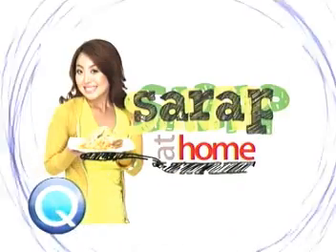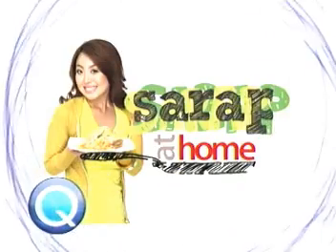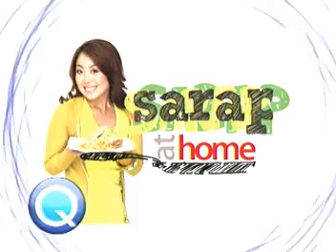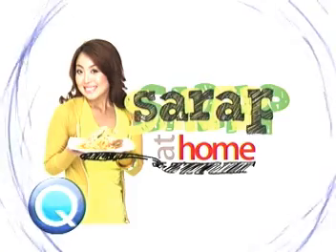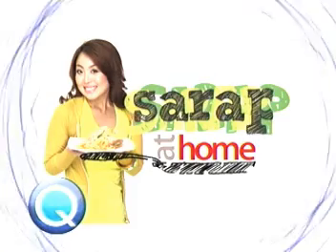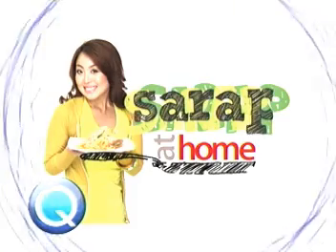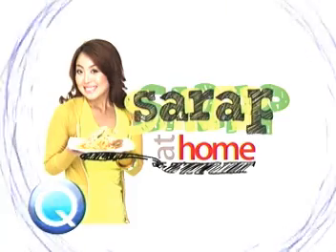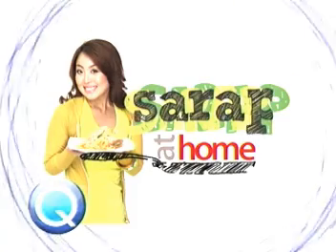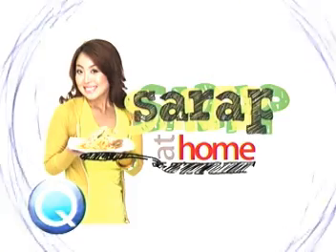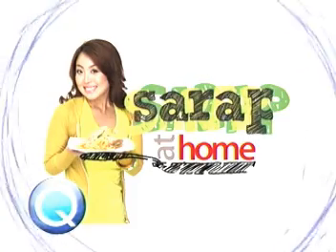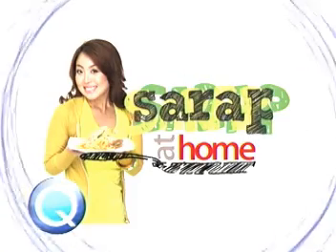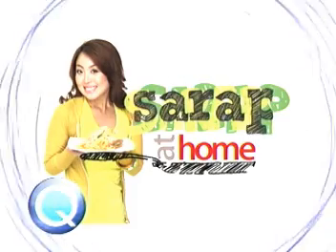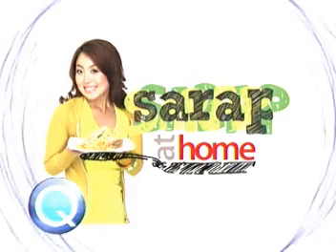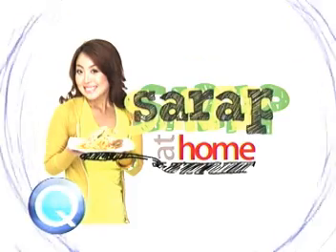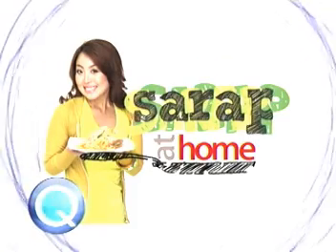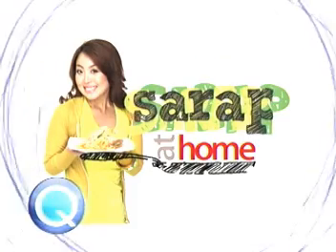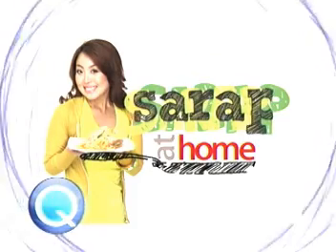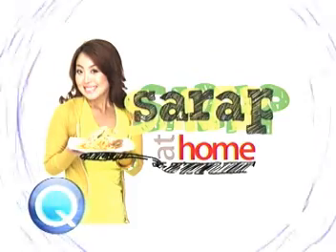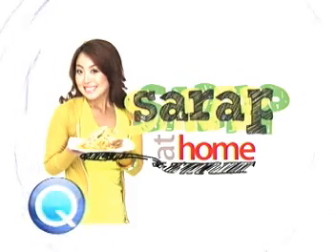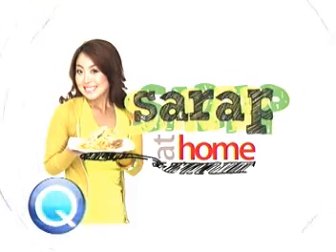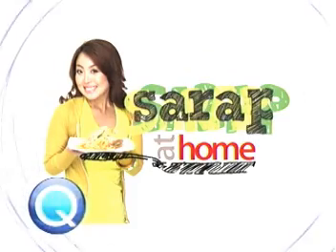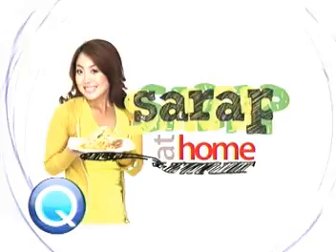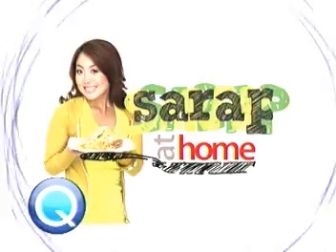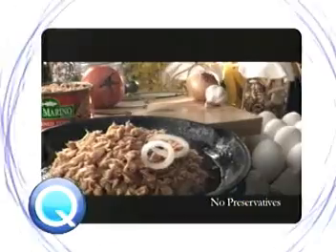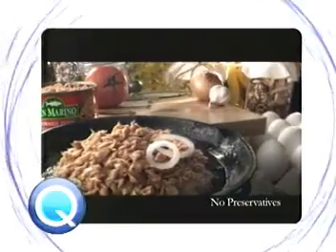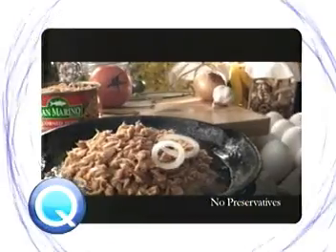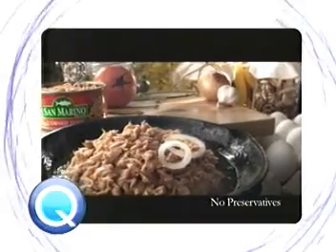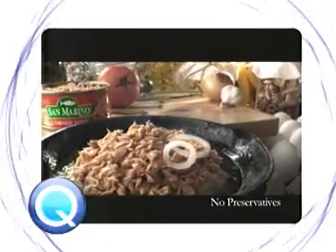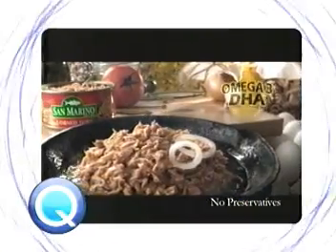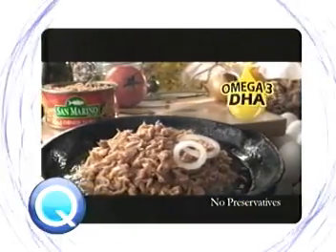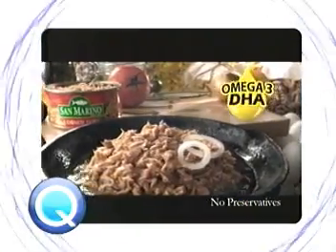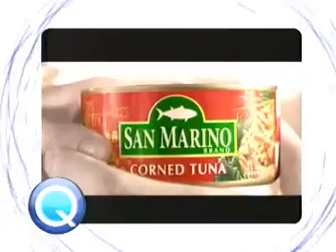Get ready for a delicious treat on Sarap at Home, presented by San Marino Corn Tuna.